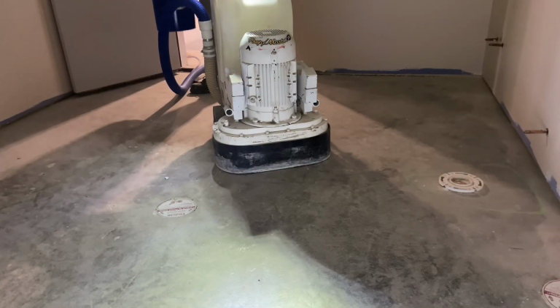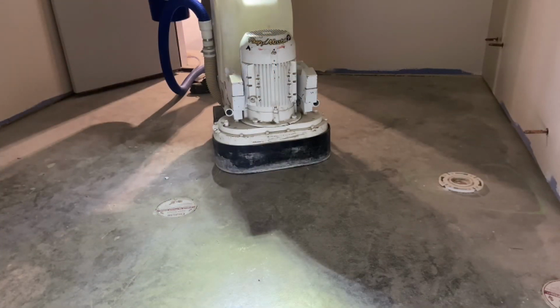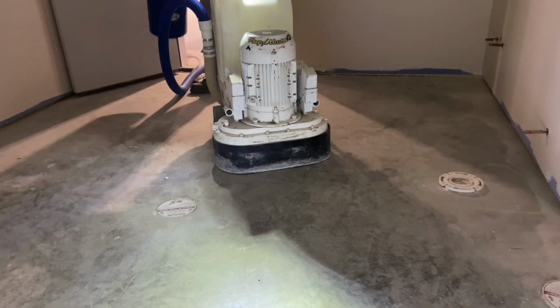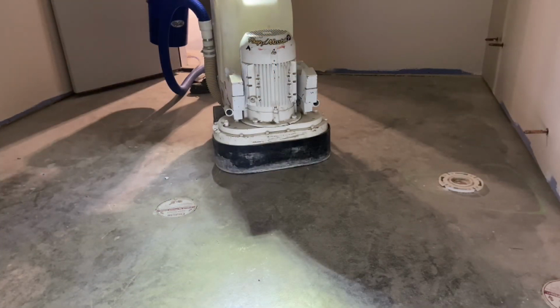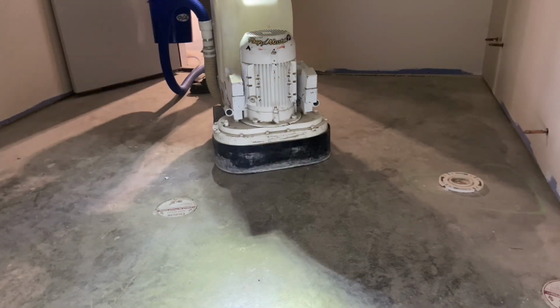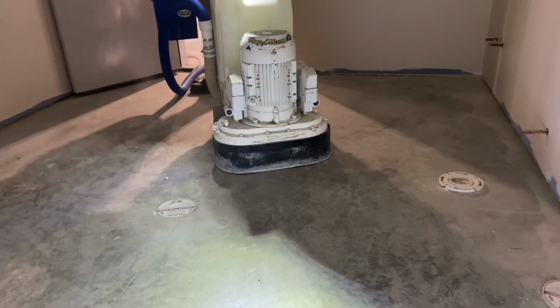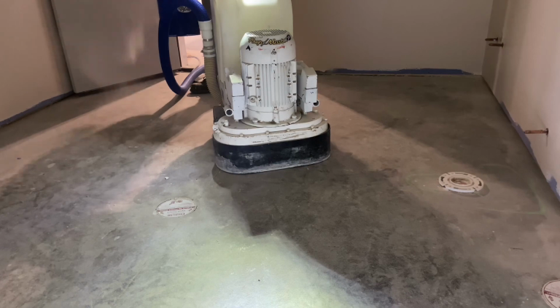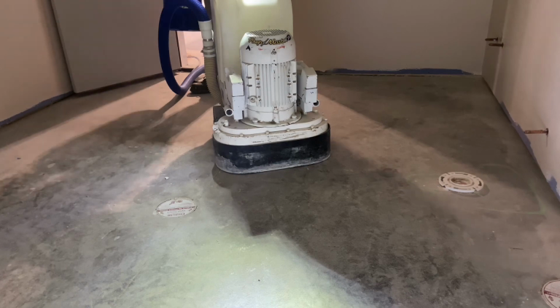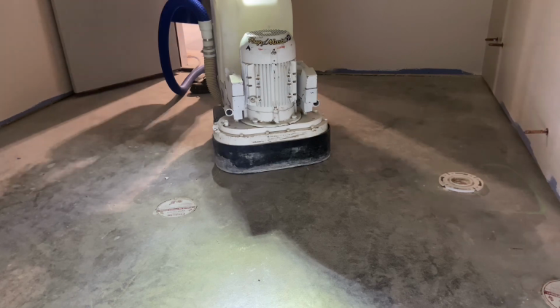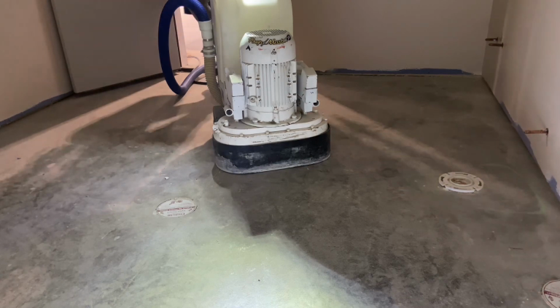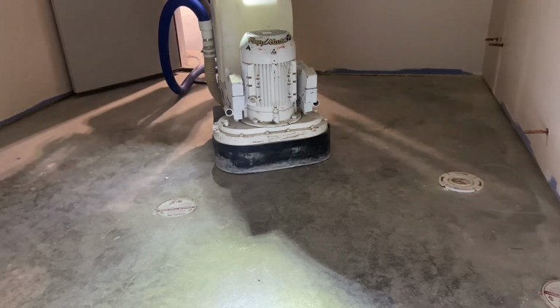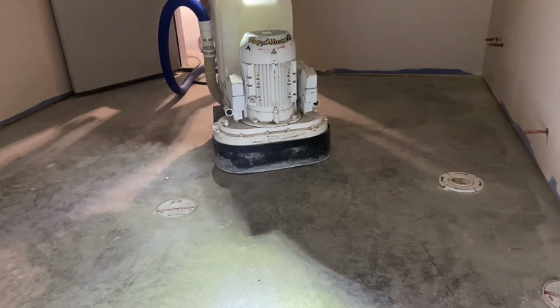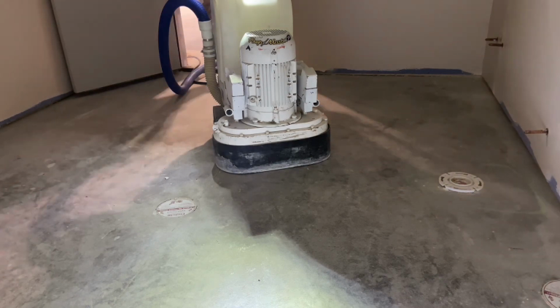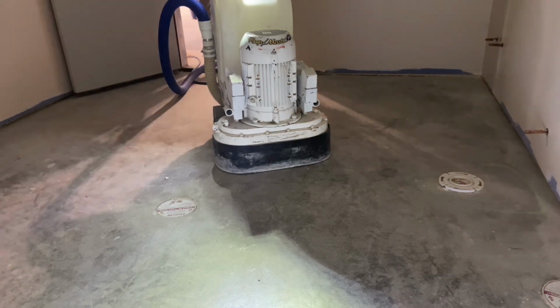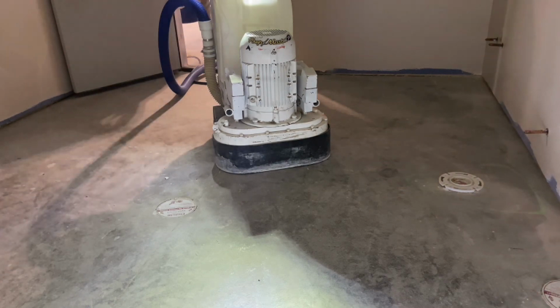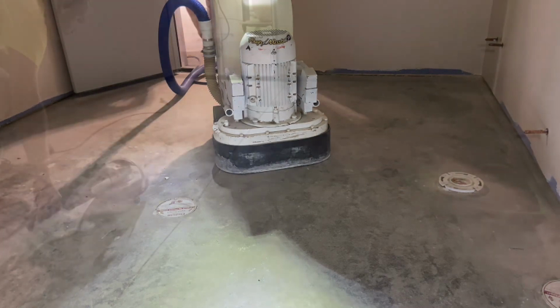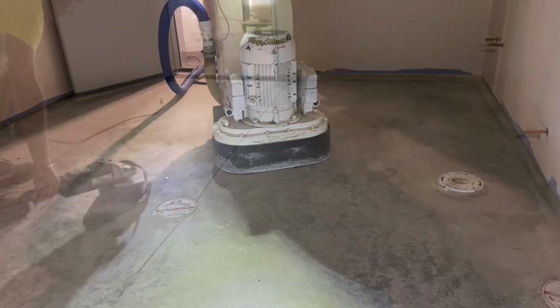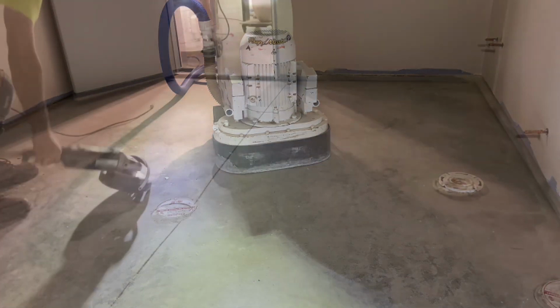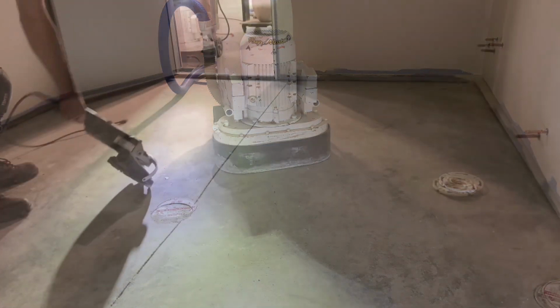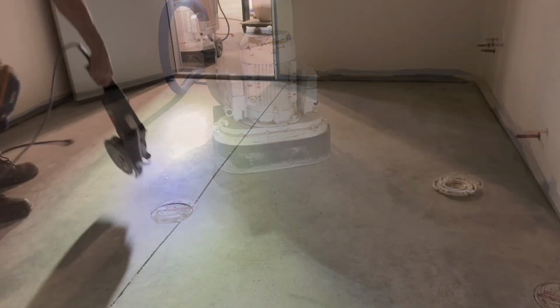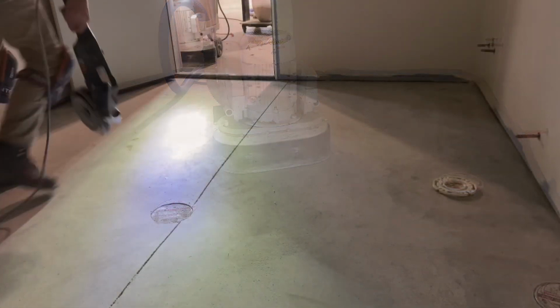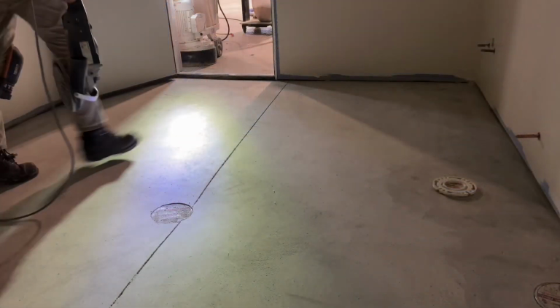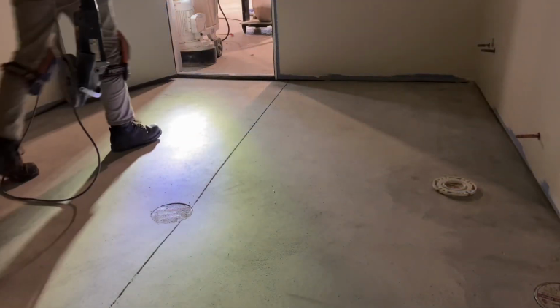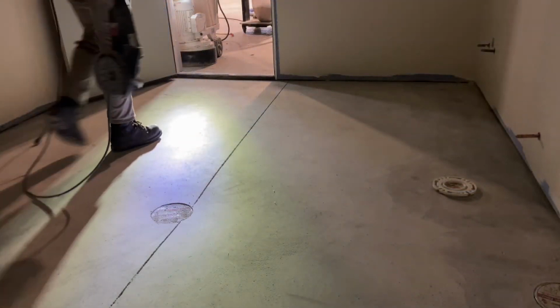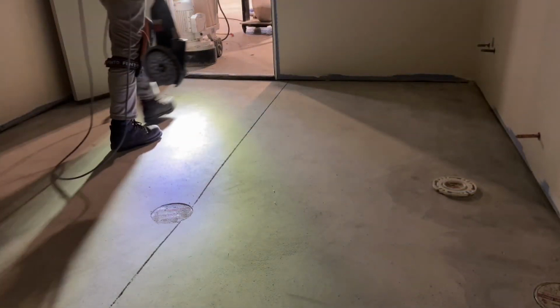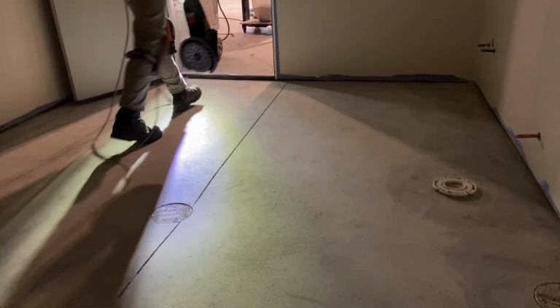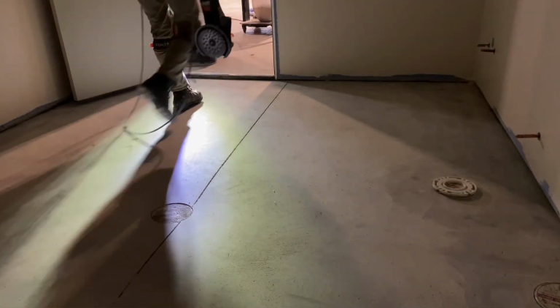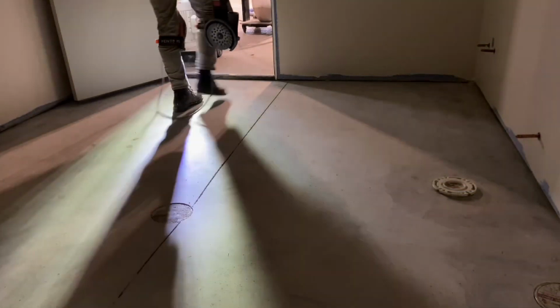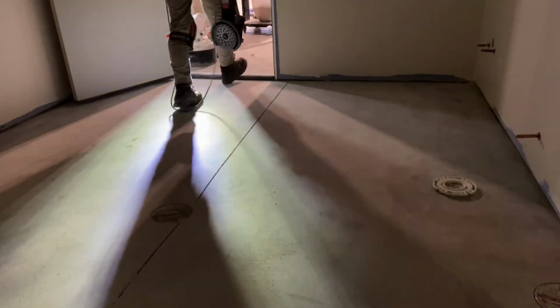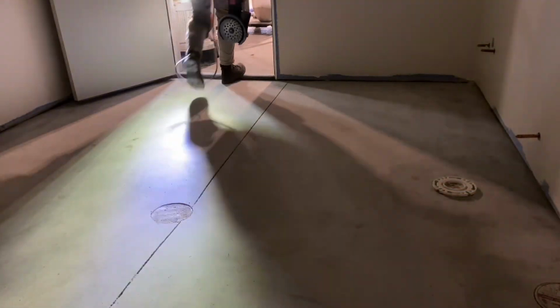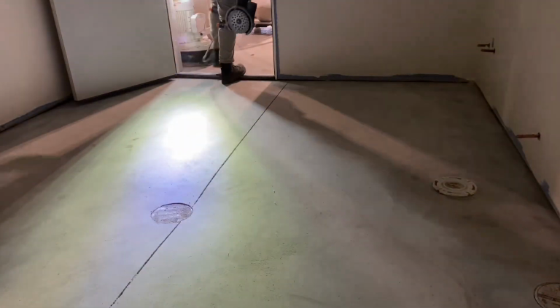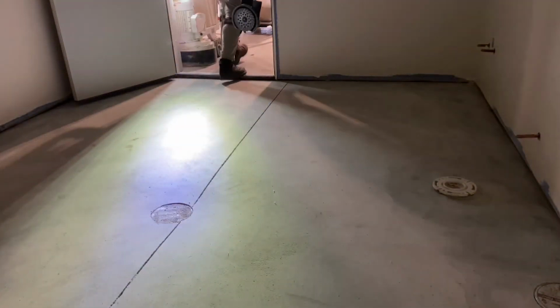And that's about it — an hour's work to profile 100 square feet to a CSP-2.